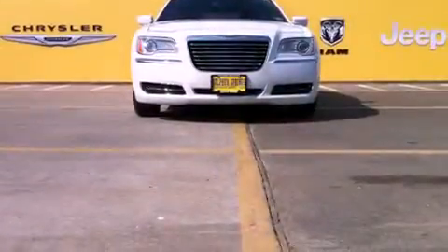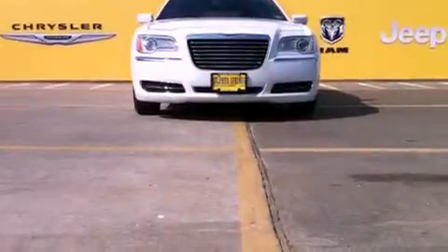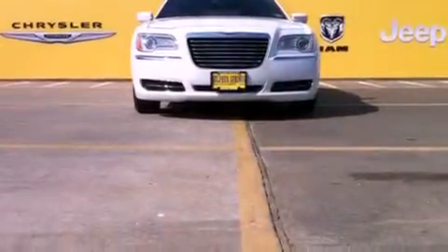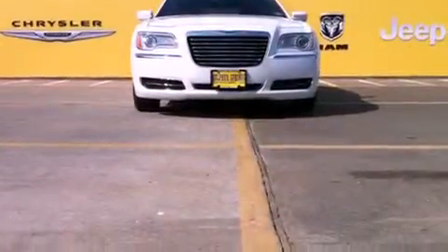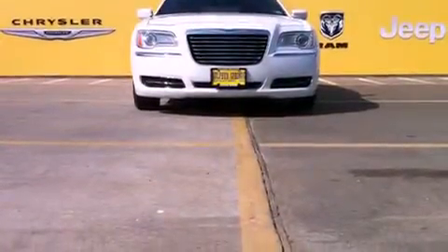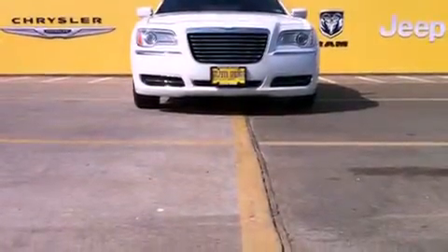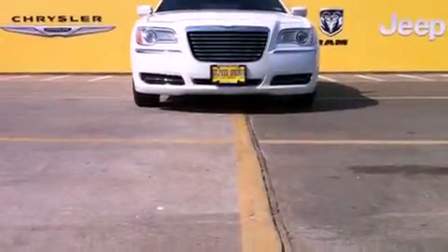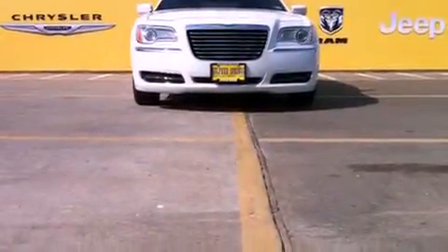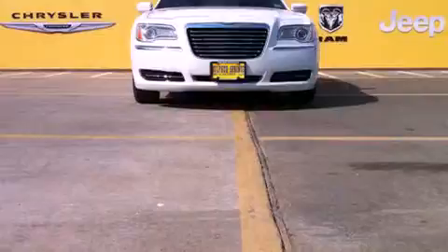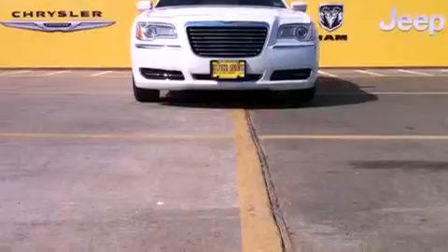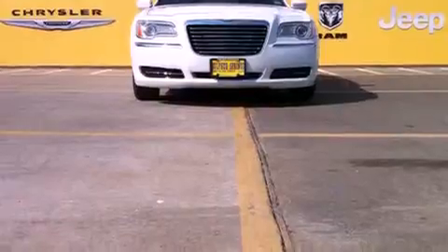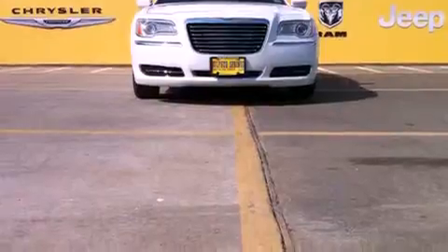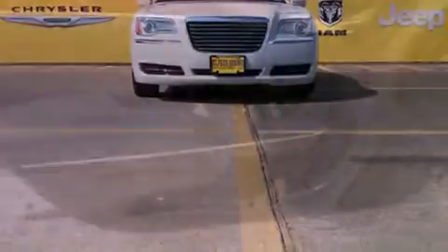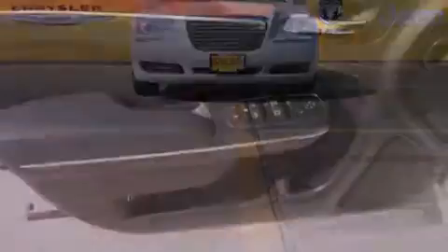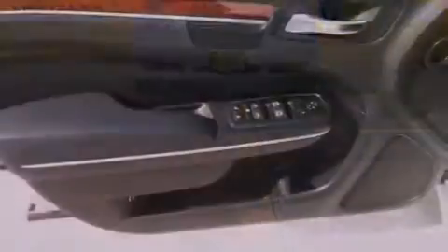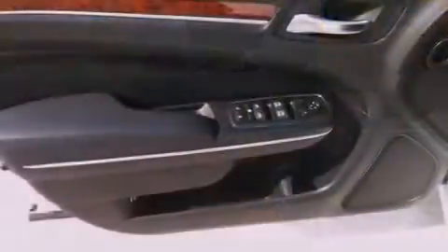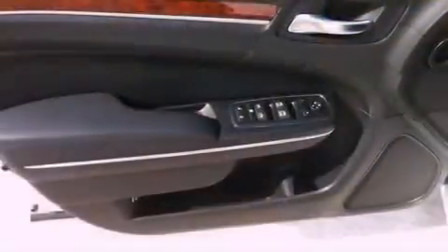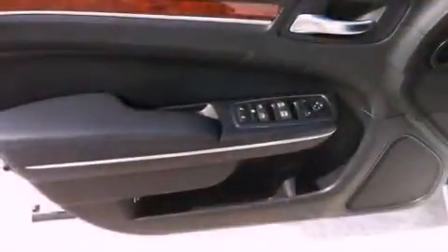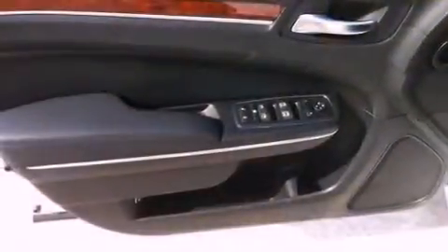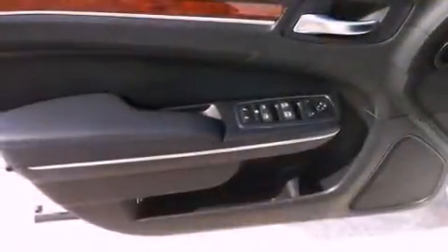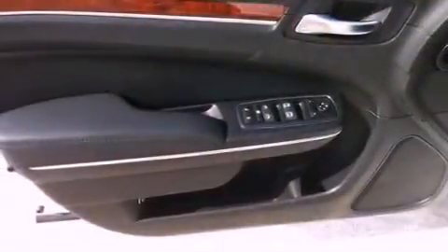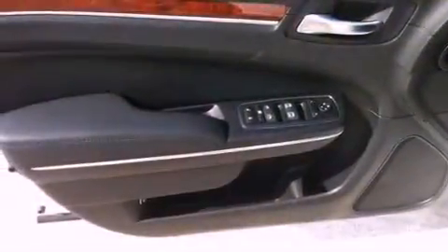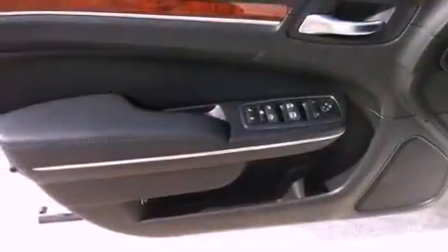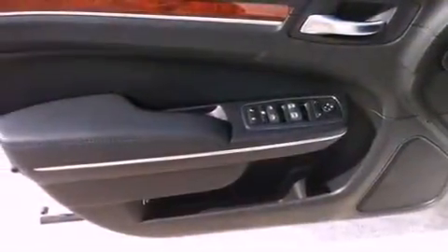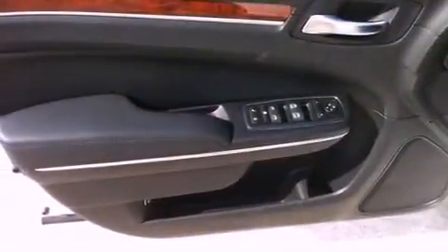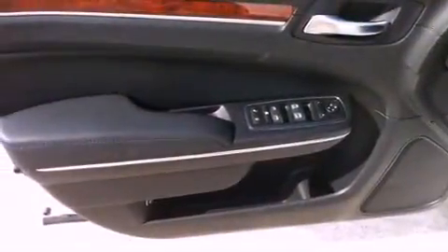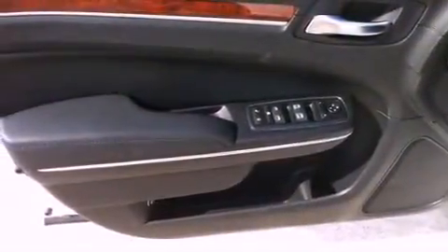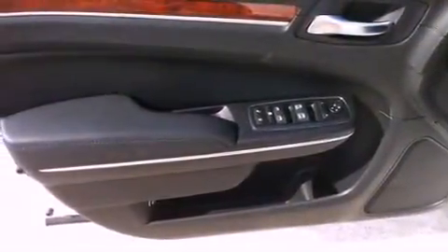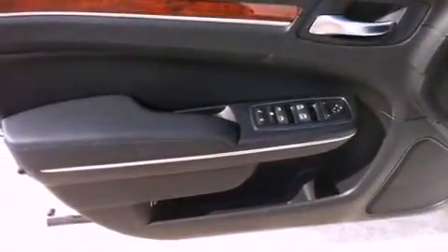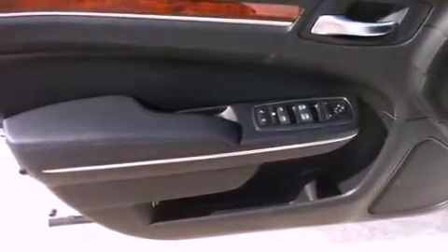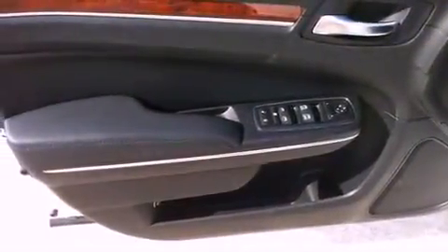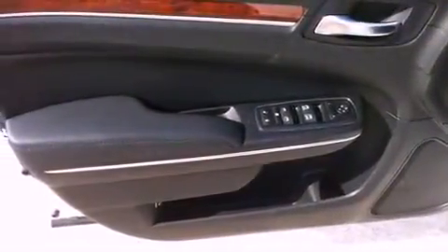A power driver's seat, and keyless go, which lets you turn on the engine by pressing a button with the keys in your pocket.